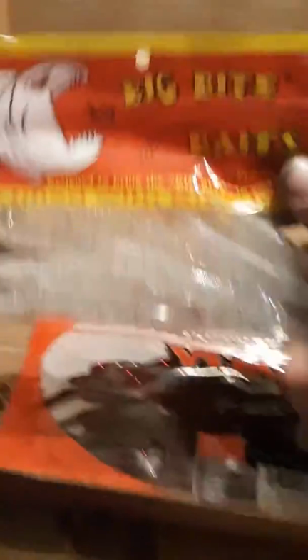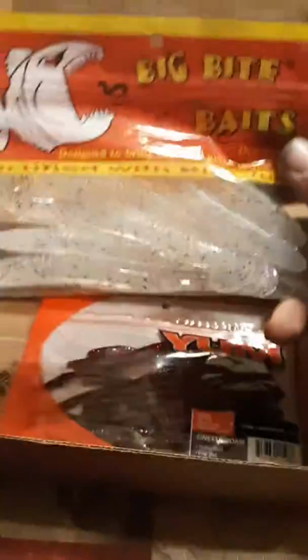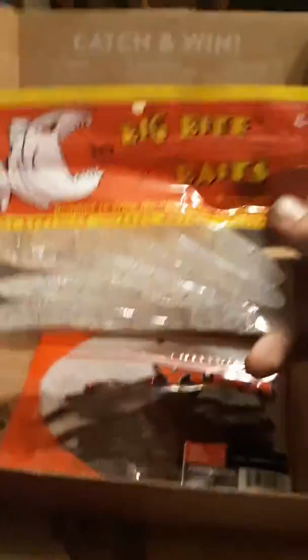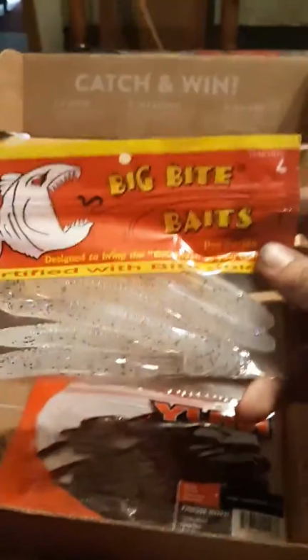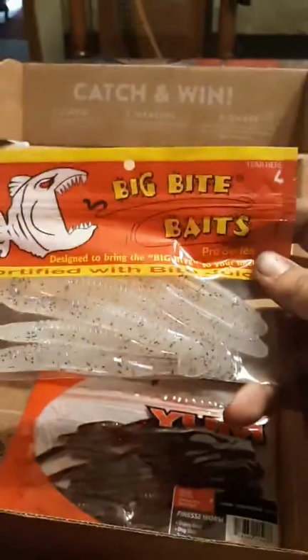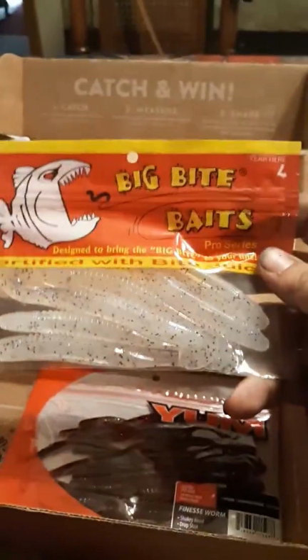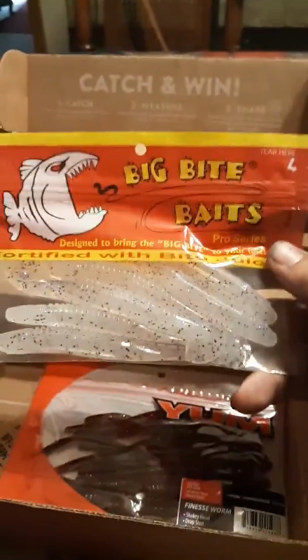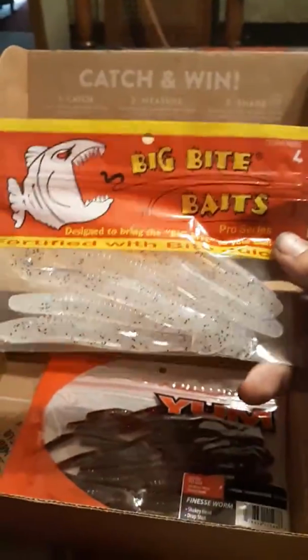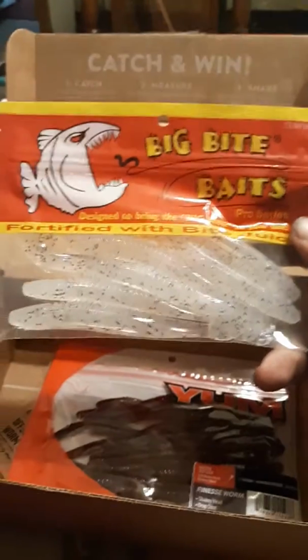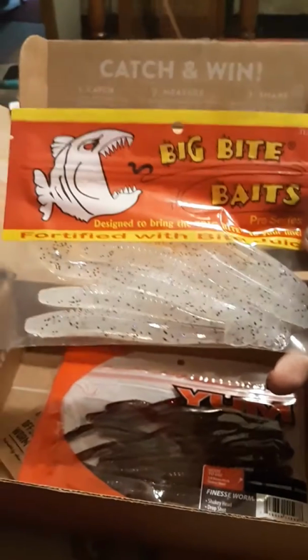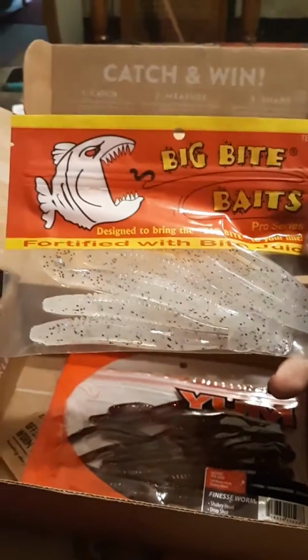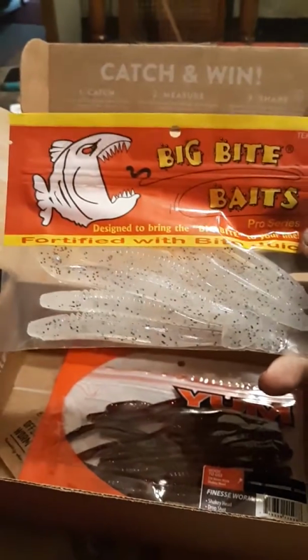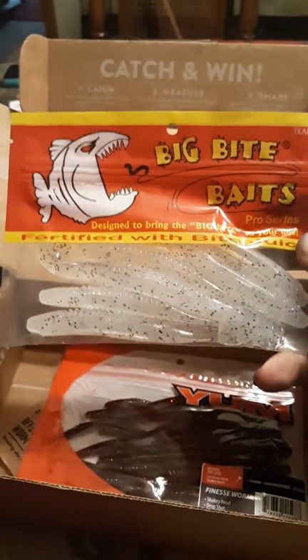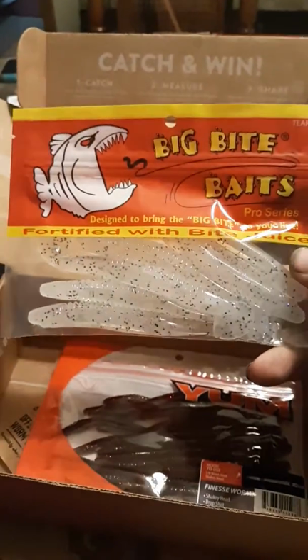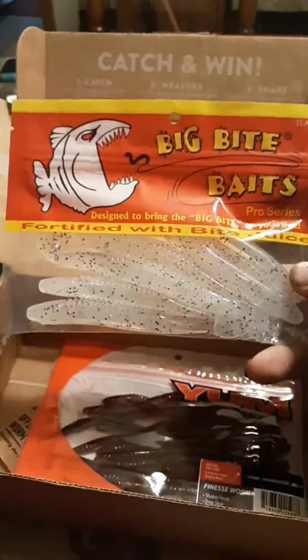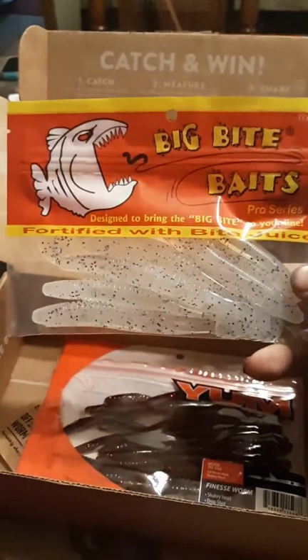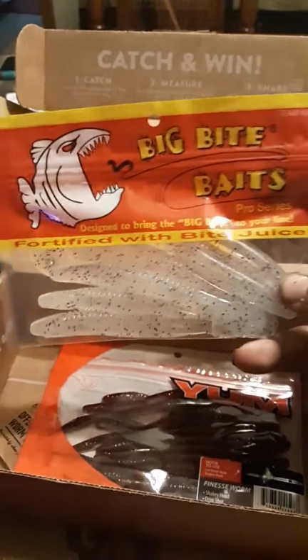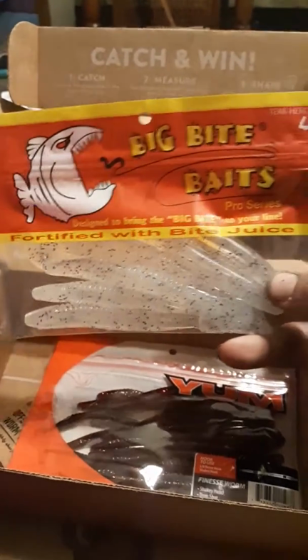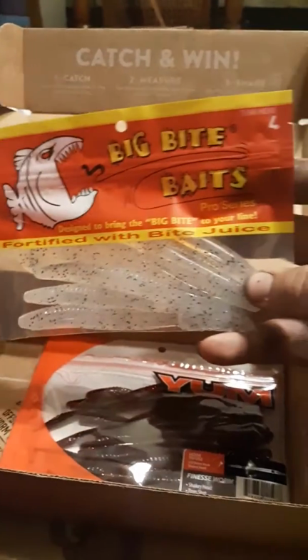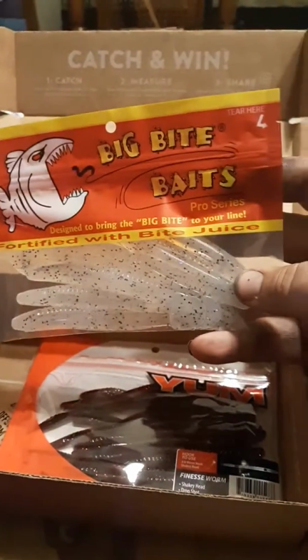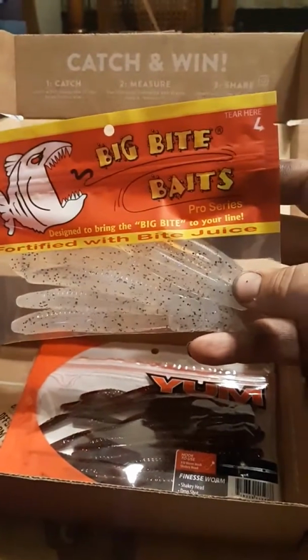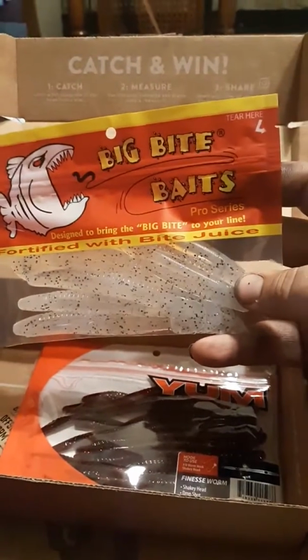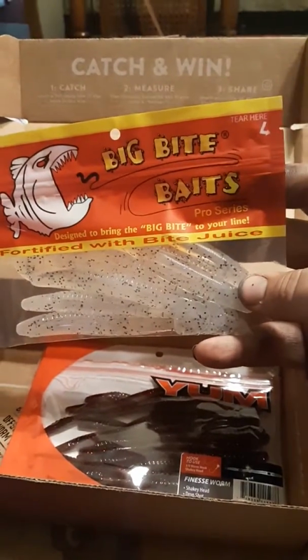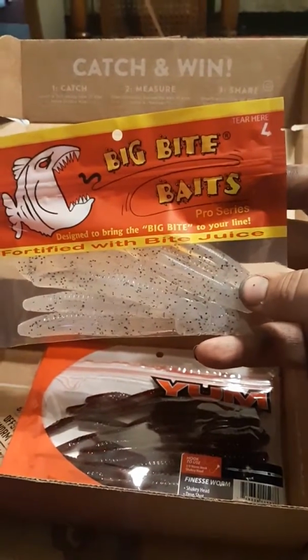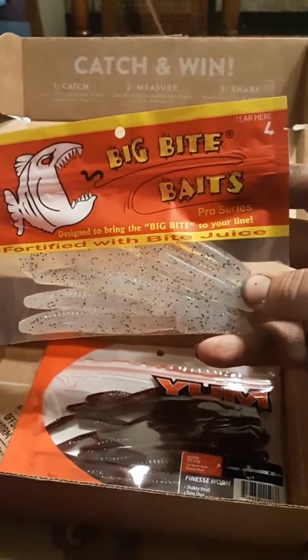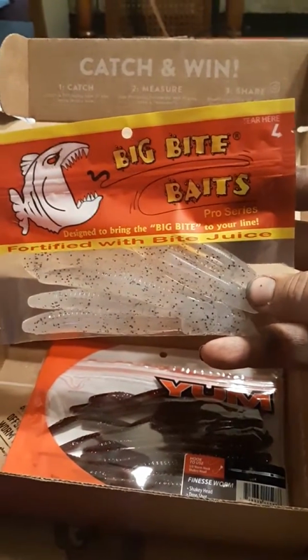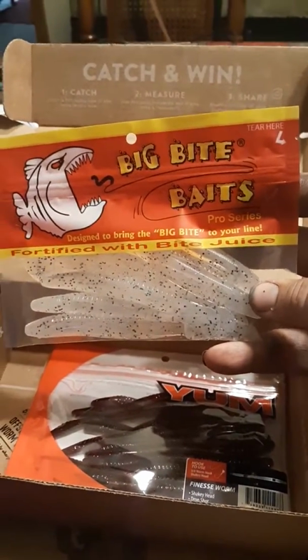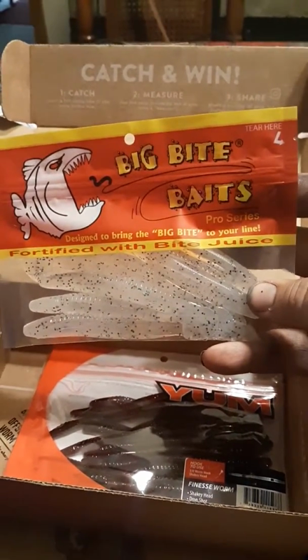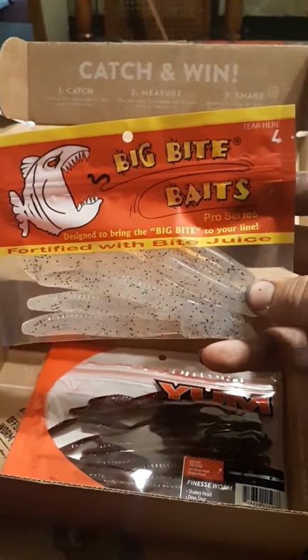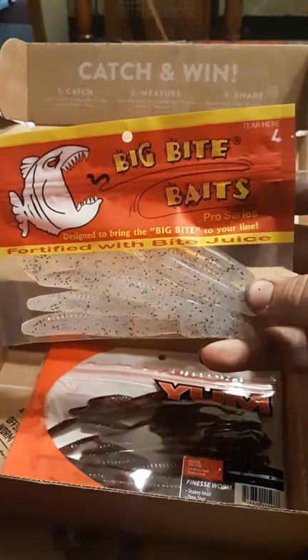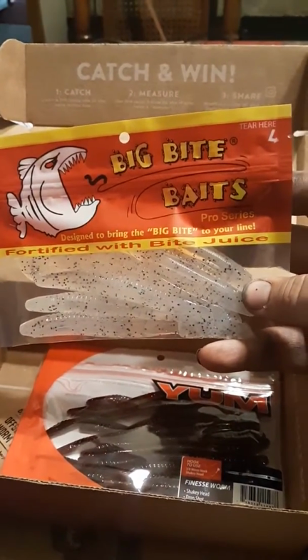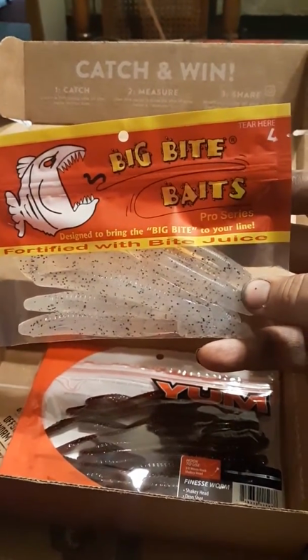Got the Big Bite Baits, fortified with Bite Juice.